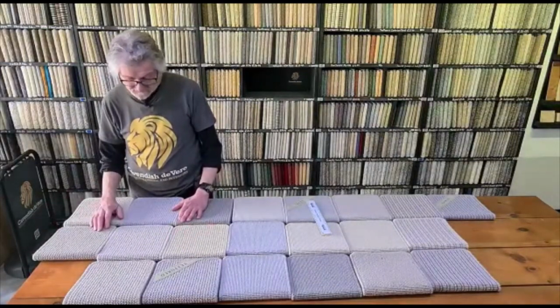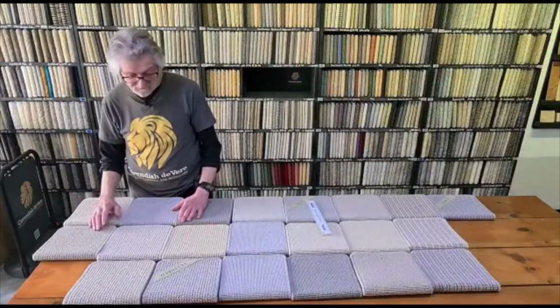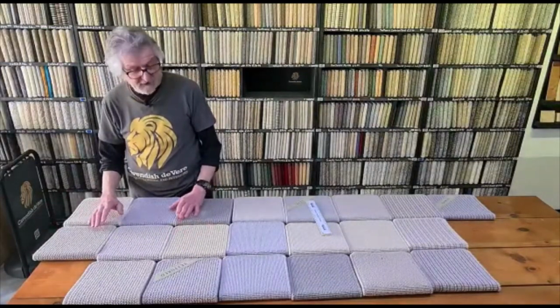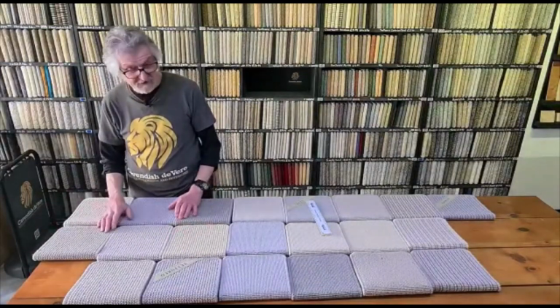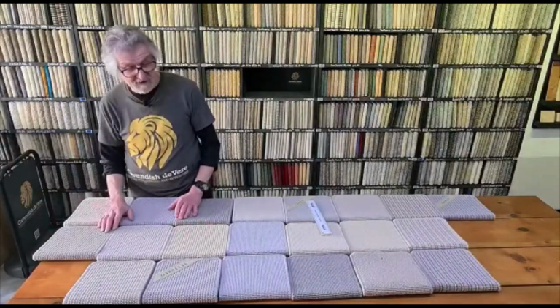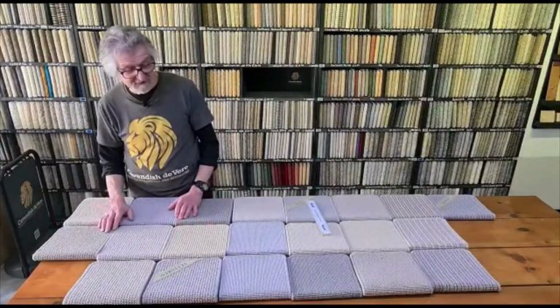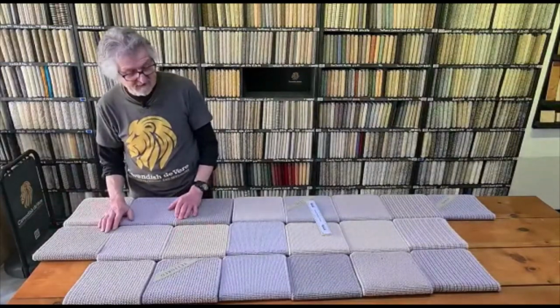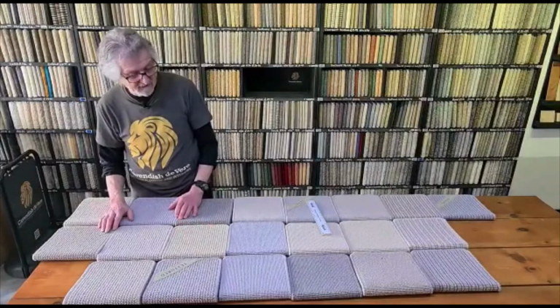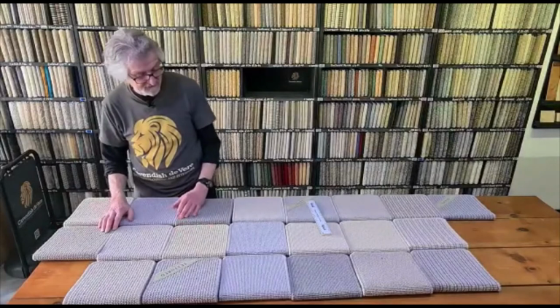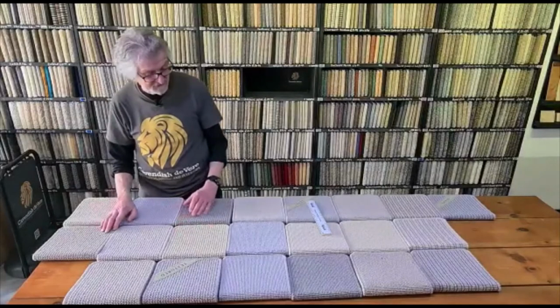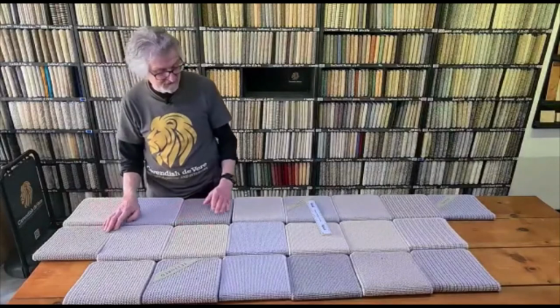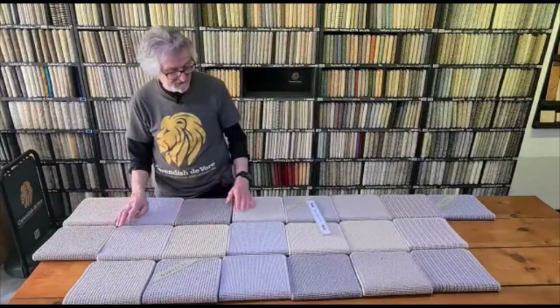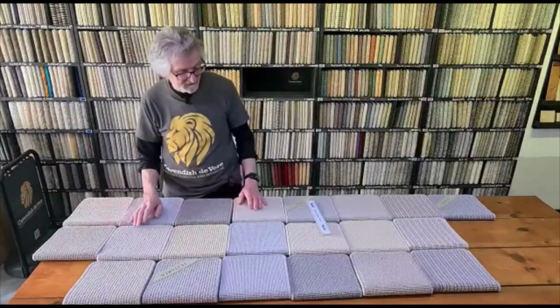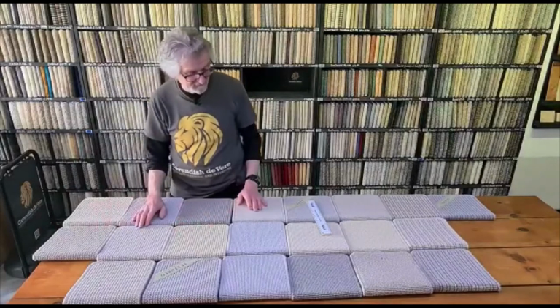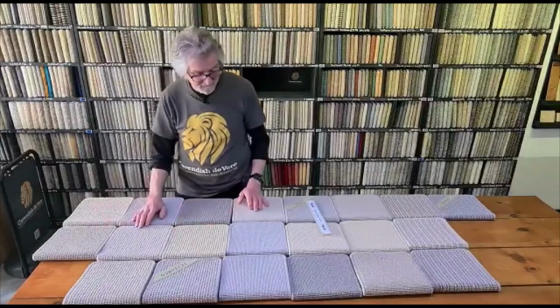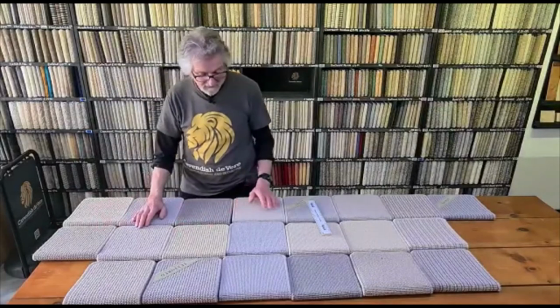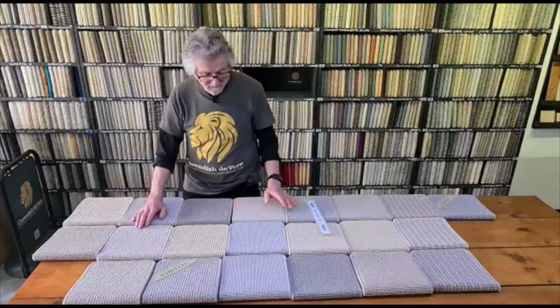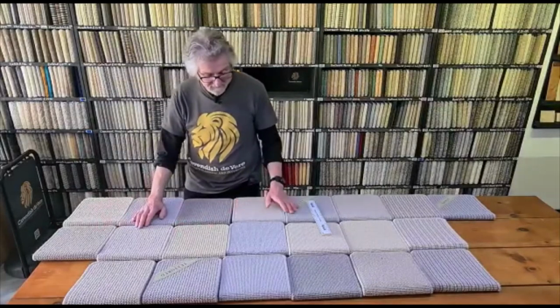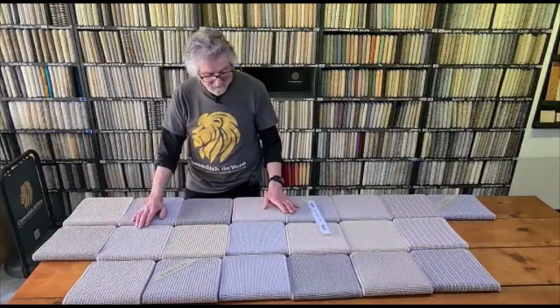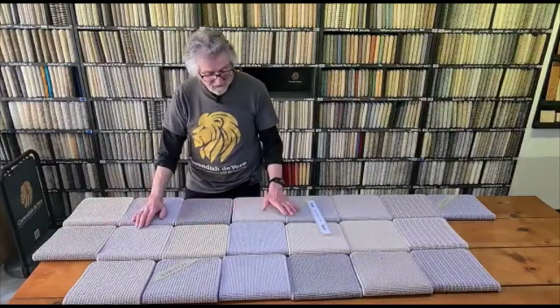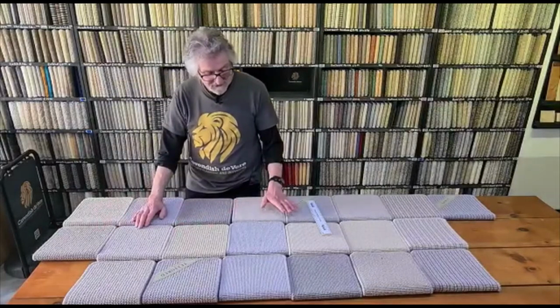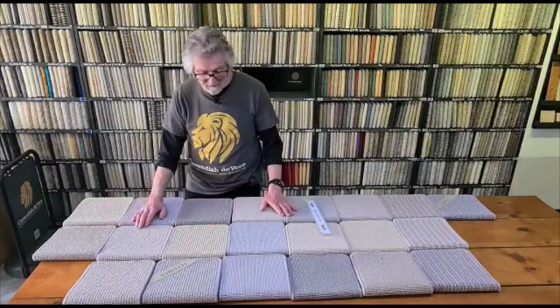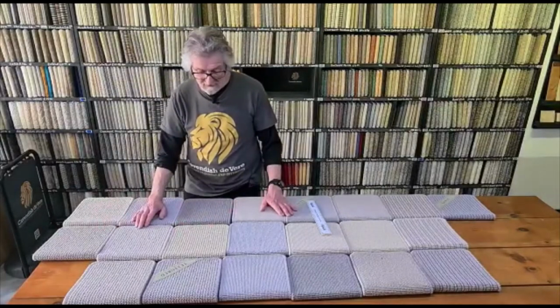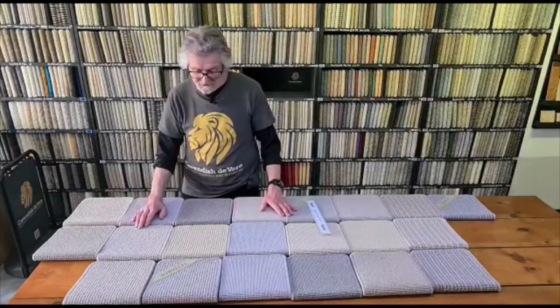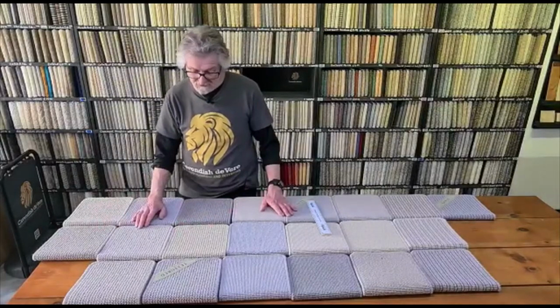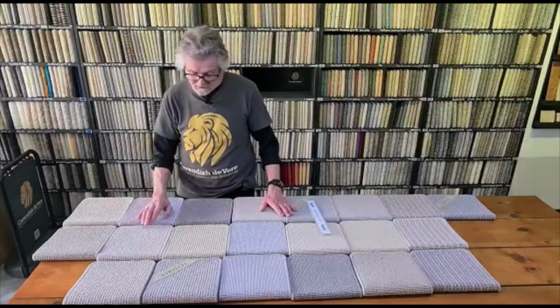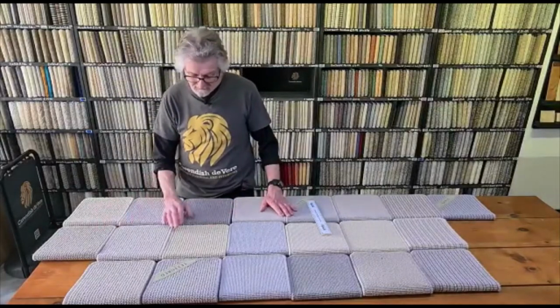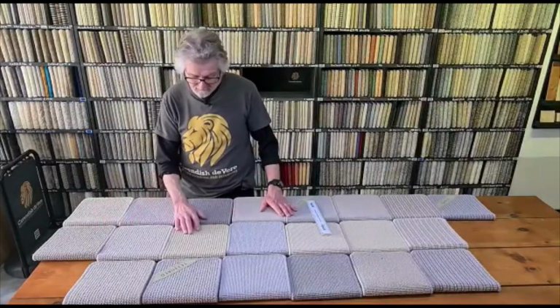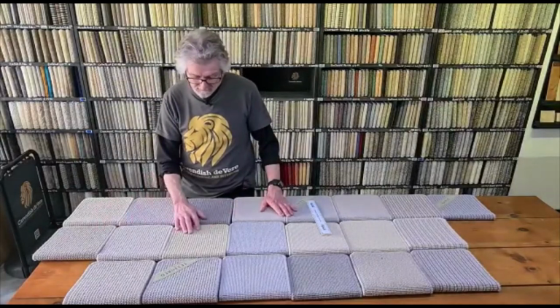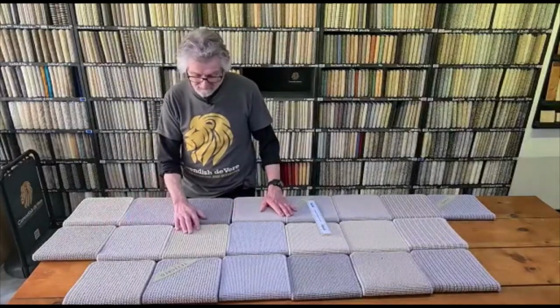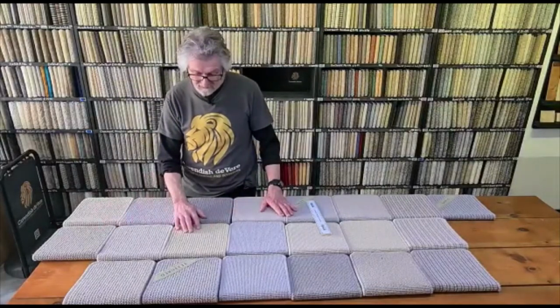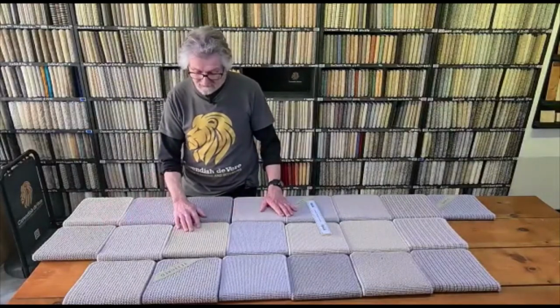And it has very attractive colours, as you can see. Quite subtle — they're just going to go anywhere, these colours.